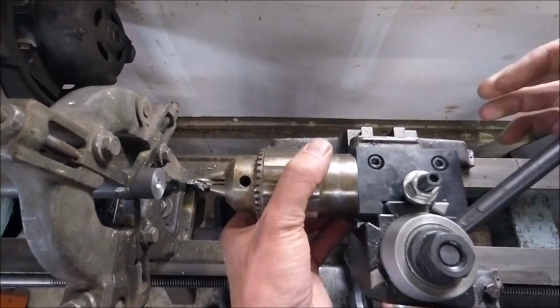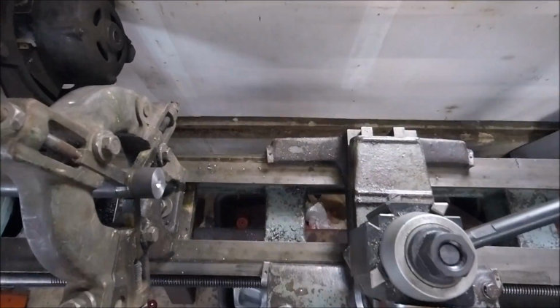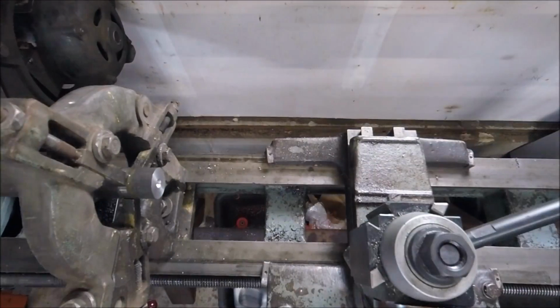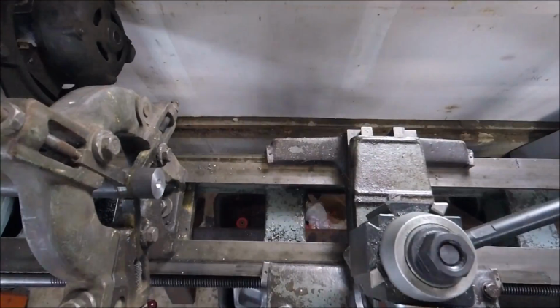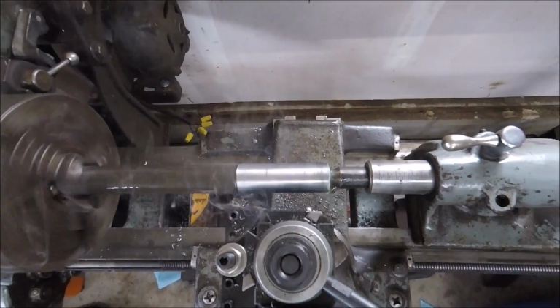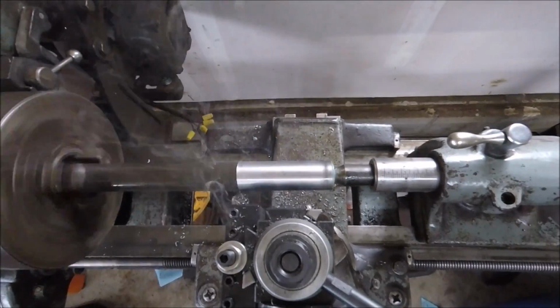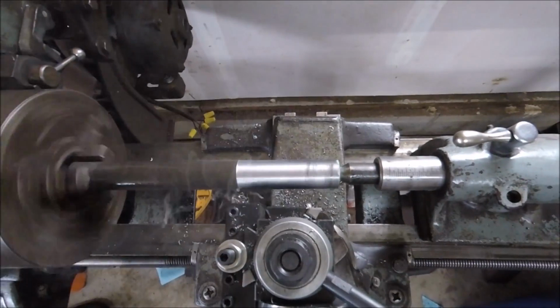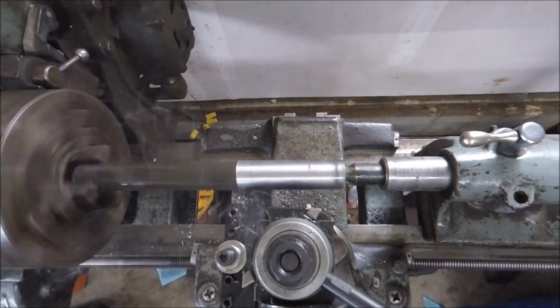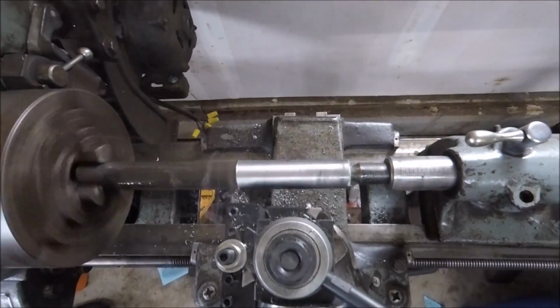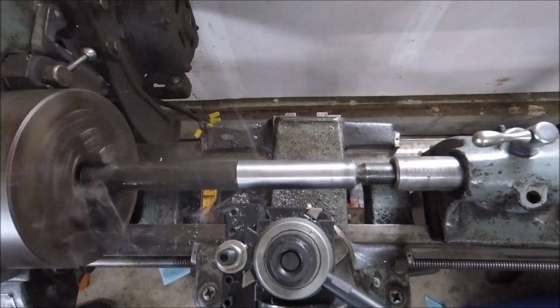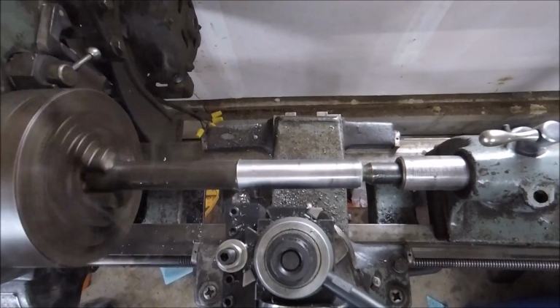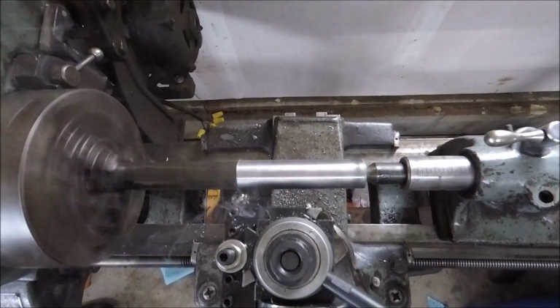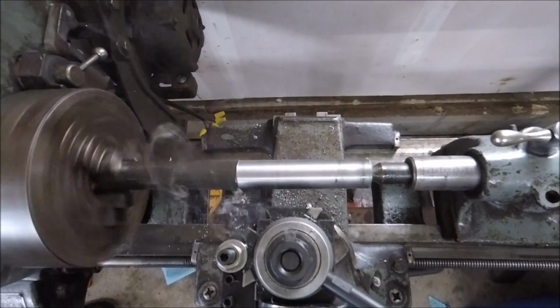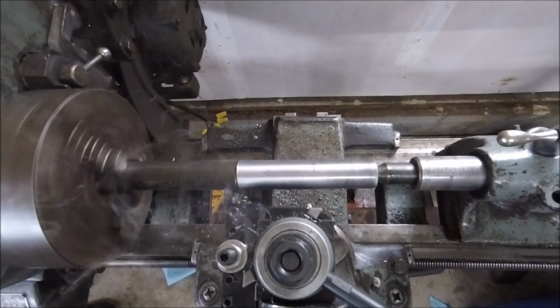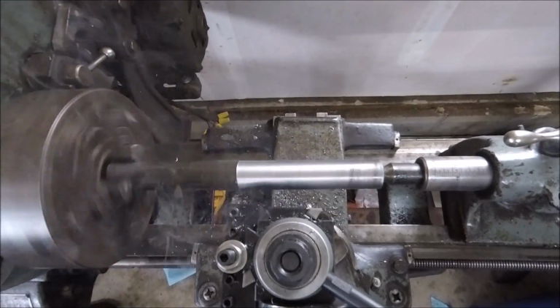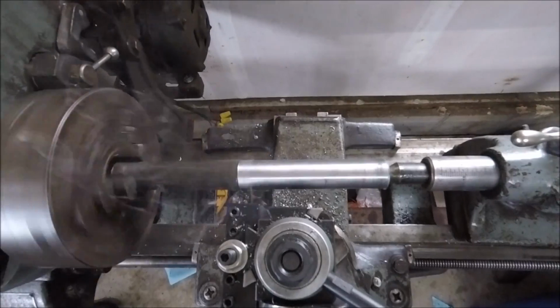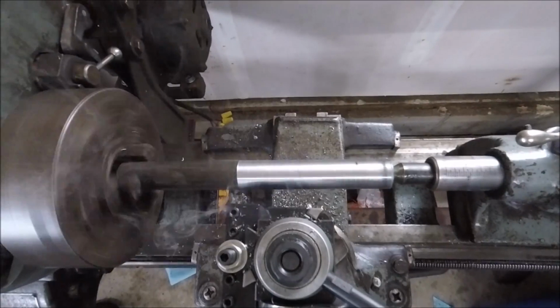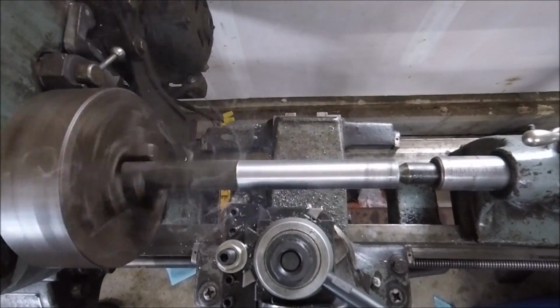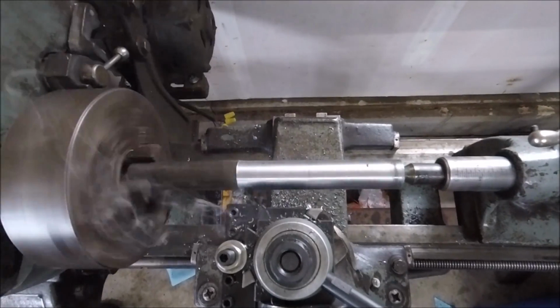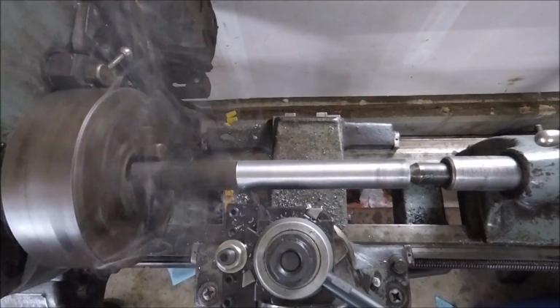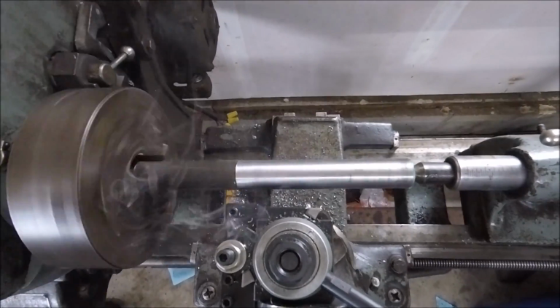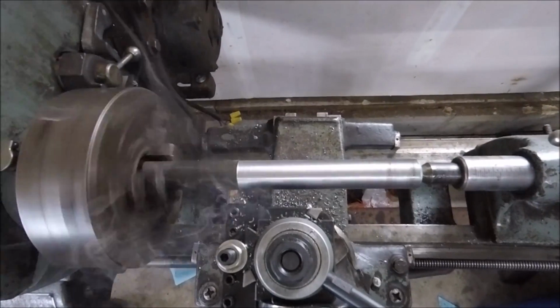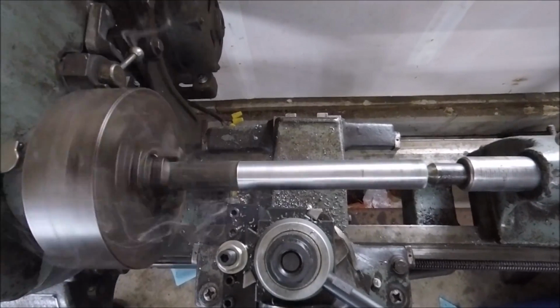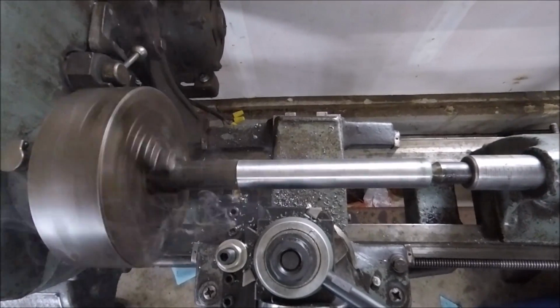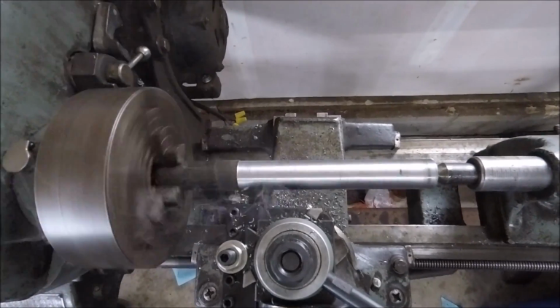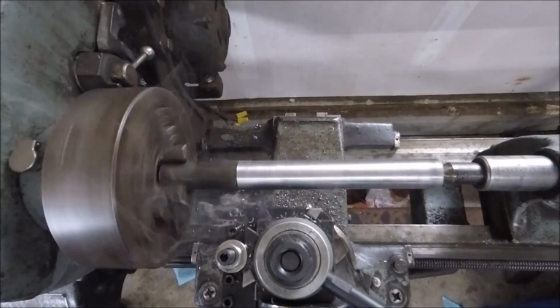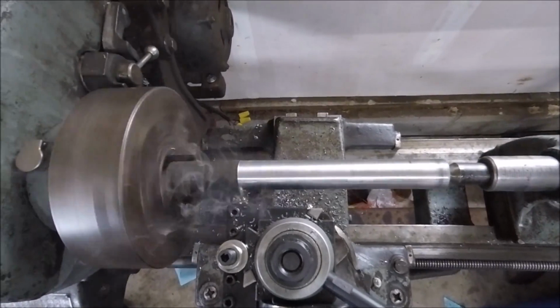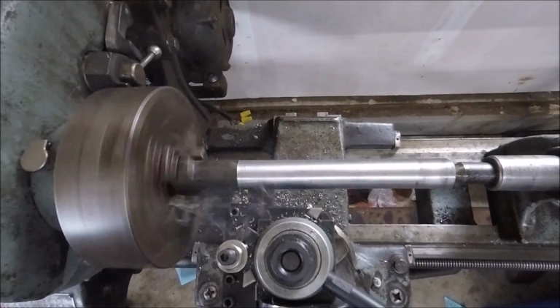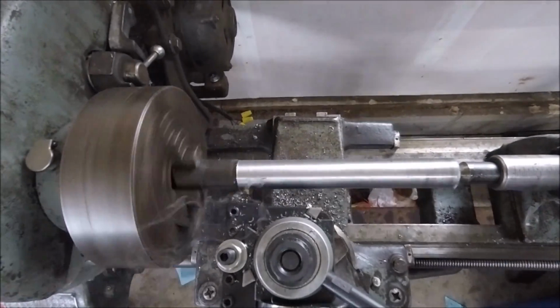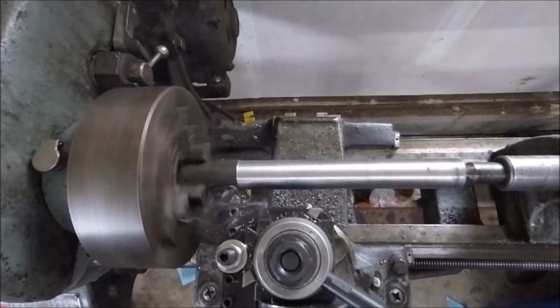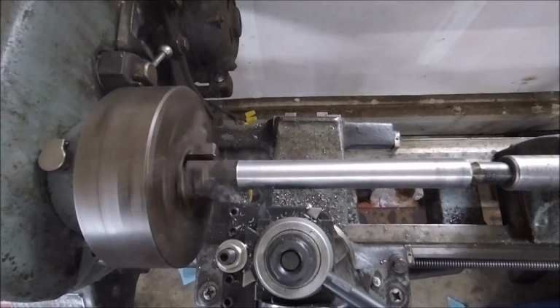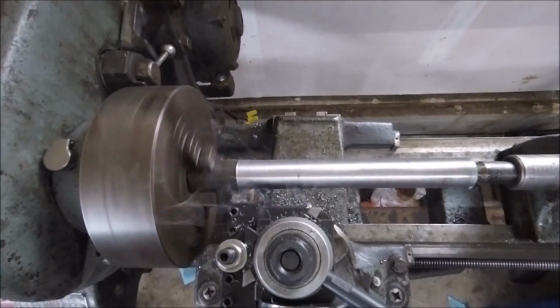I almost made a mistake and put the radius on the end of this before putting the center in there. This is just a piece of high speed steel that I had on hand that had a radius ground in it. So working on the handle, to put a center in it I turned down just under nine inches of material.